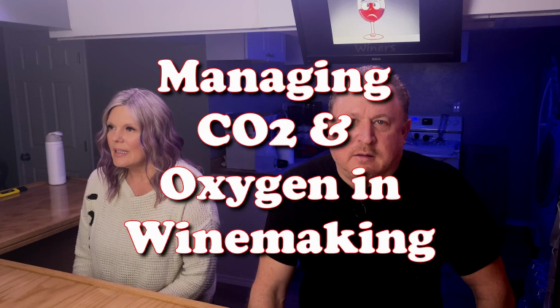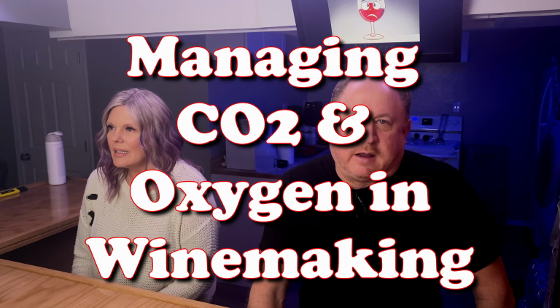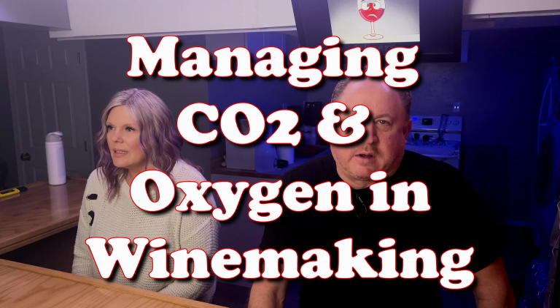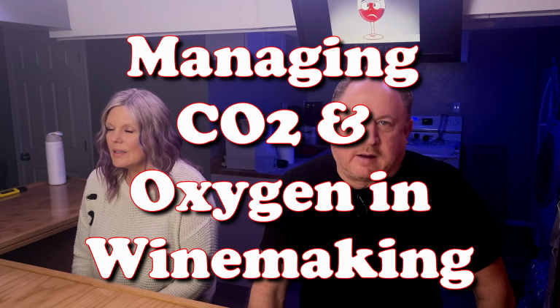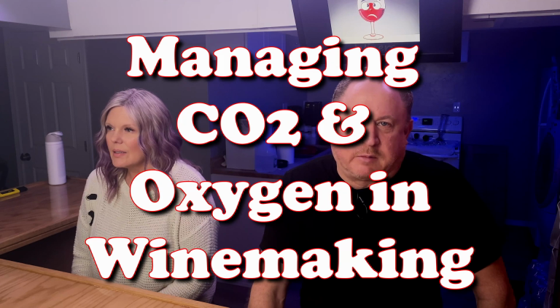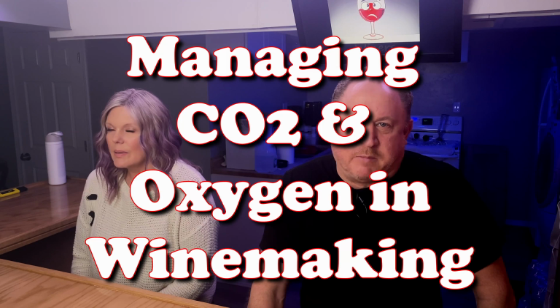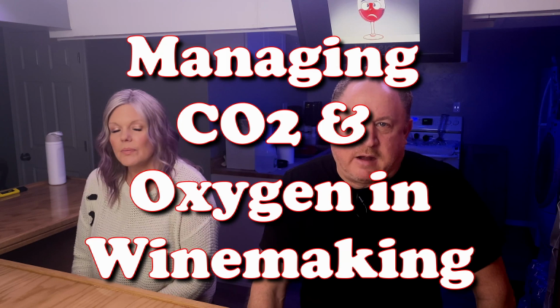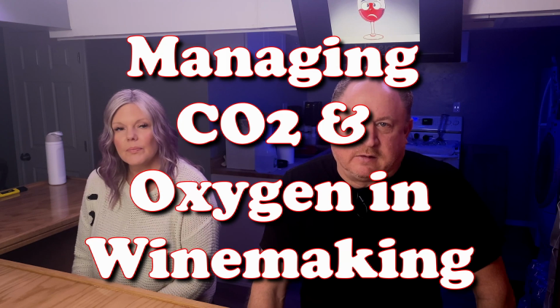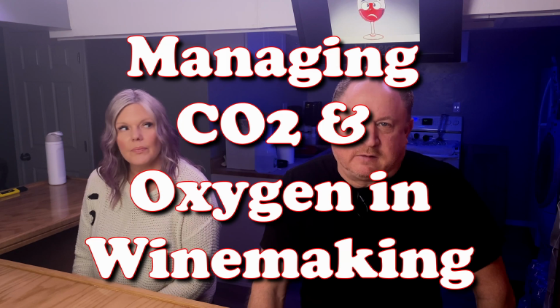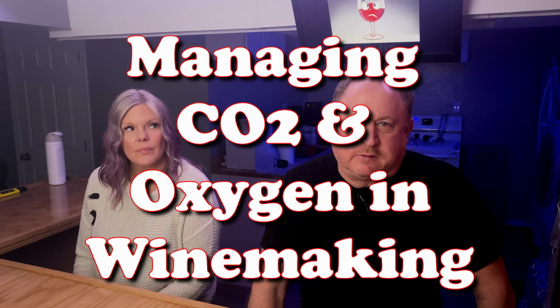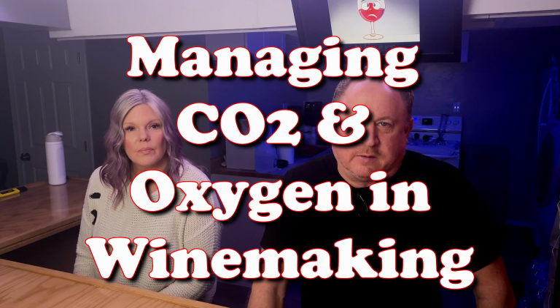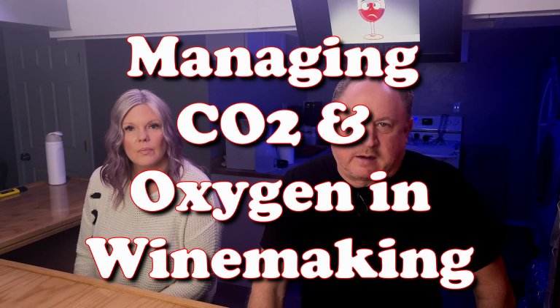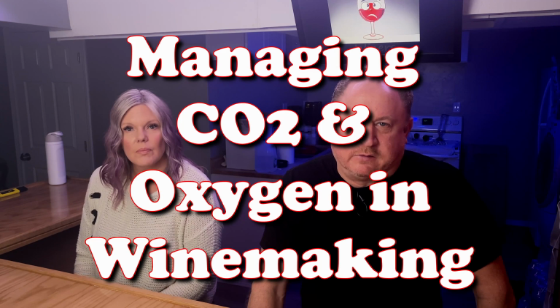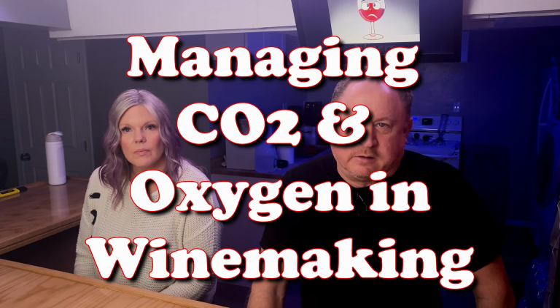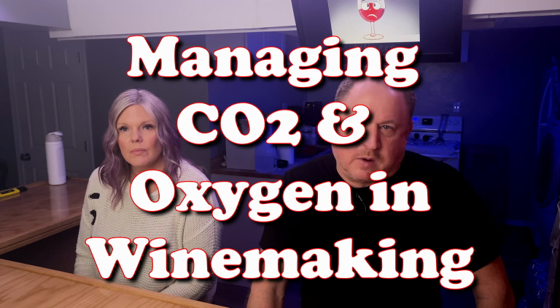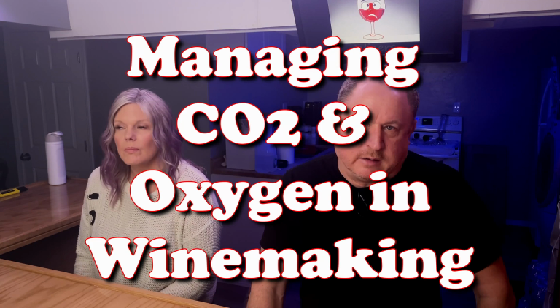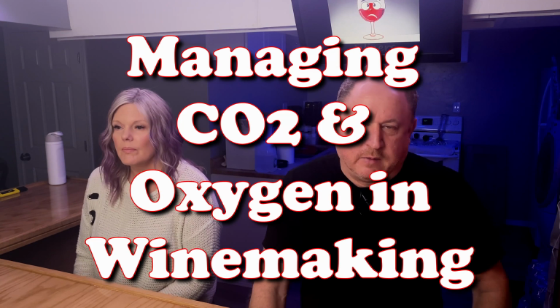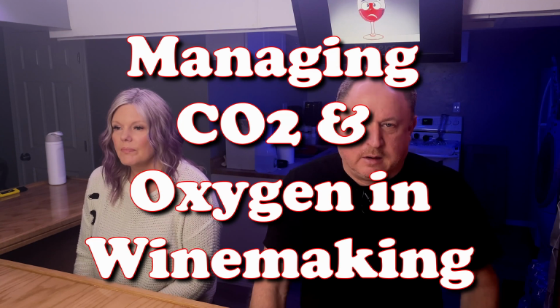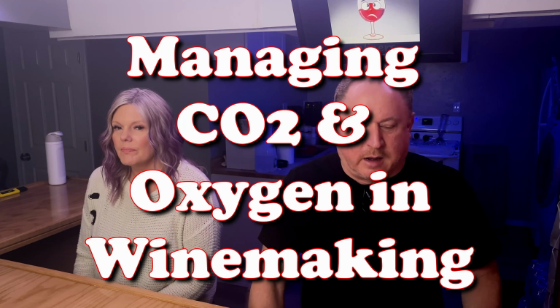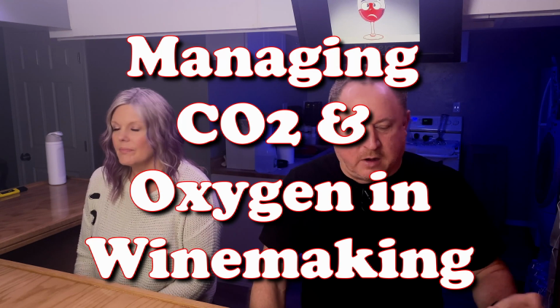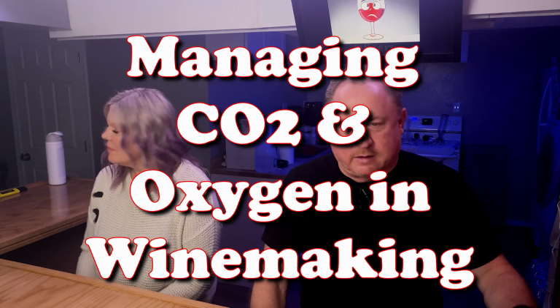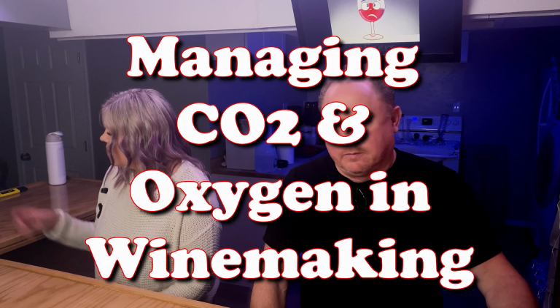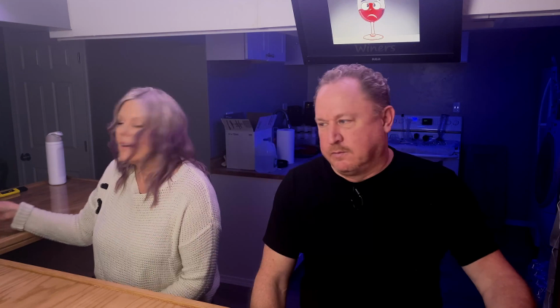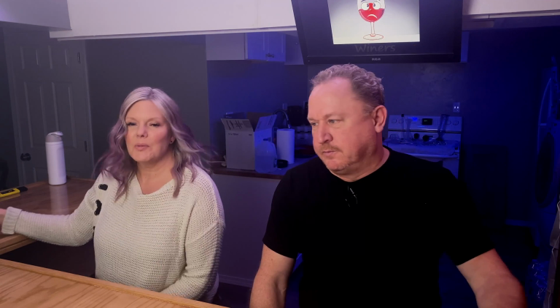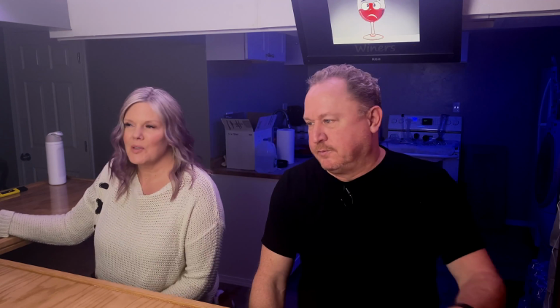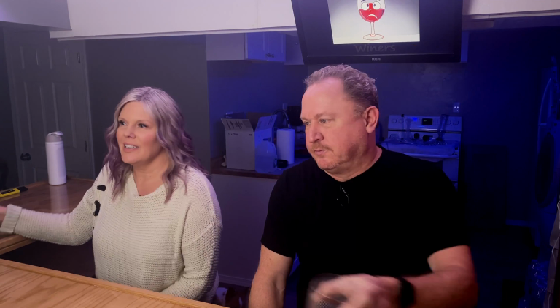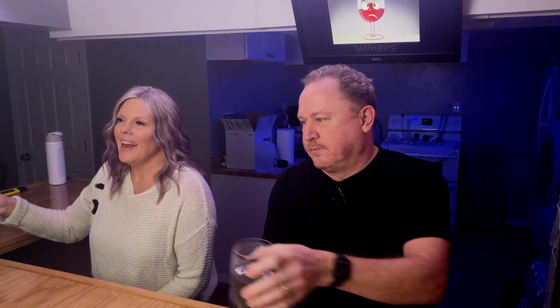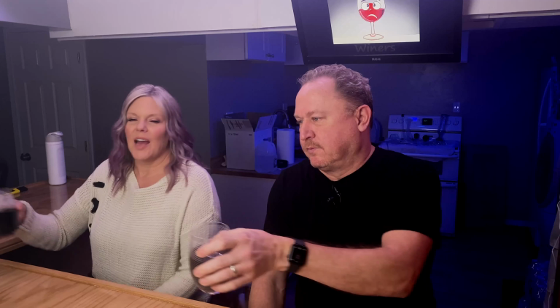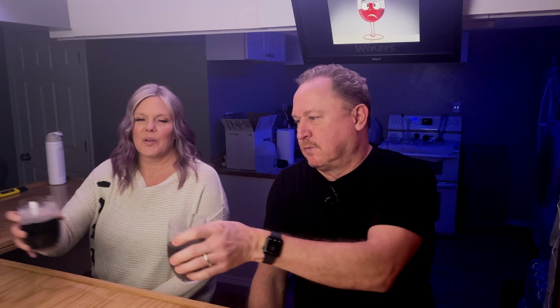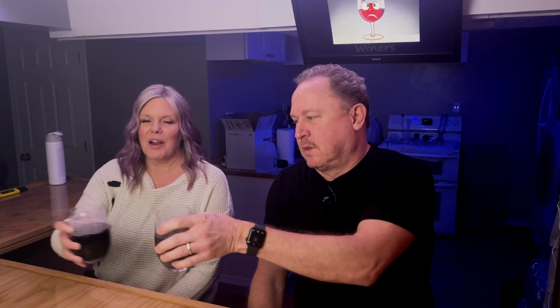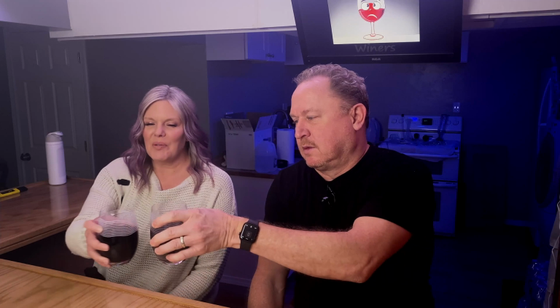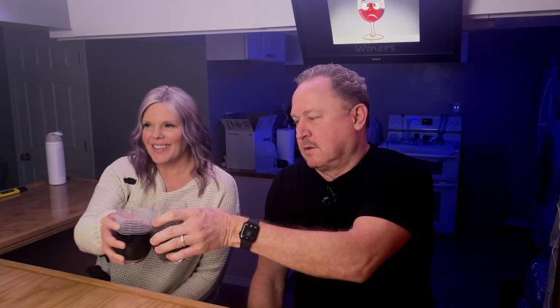Today we're going to talk about managing CO2 and oxygen in your wine. I'm Greg, I'm Julie, and we're the Crafty Winers.